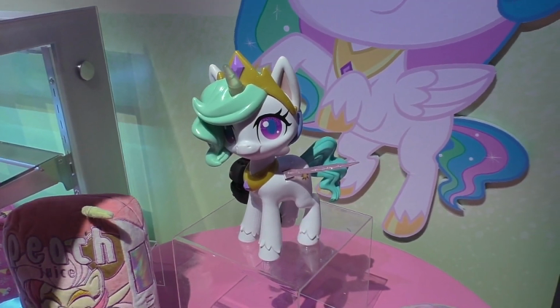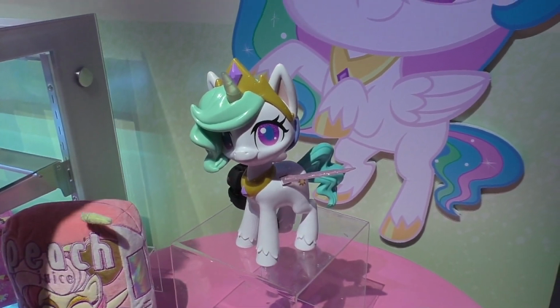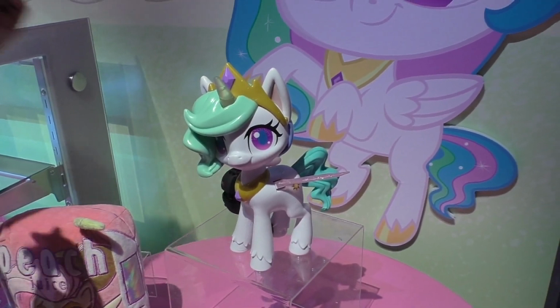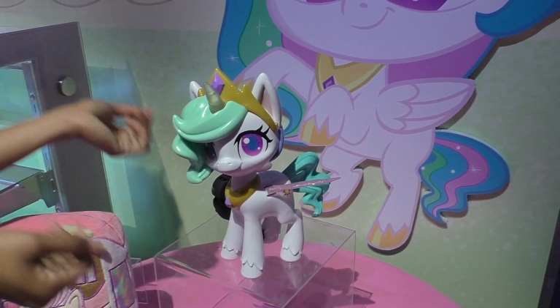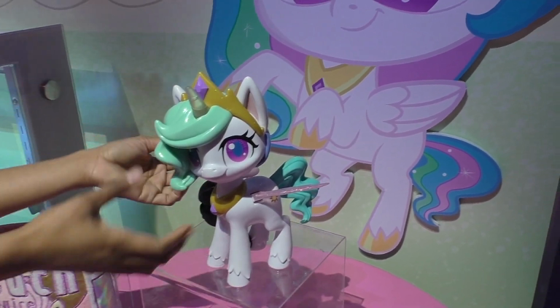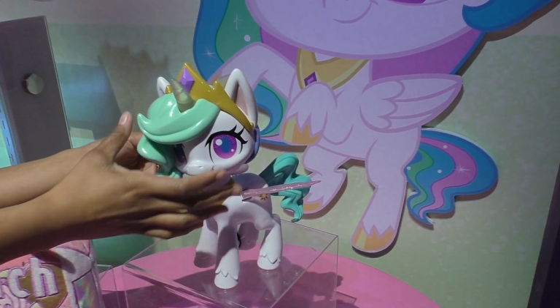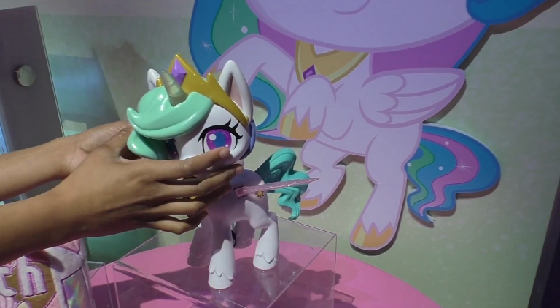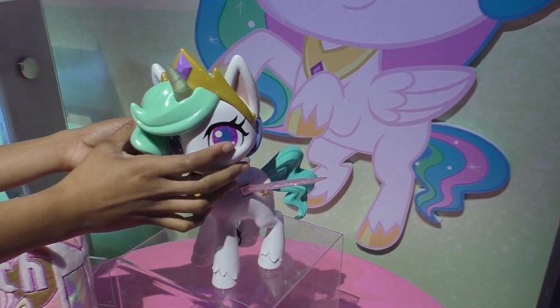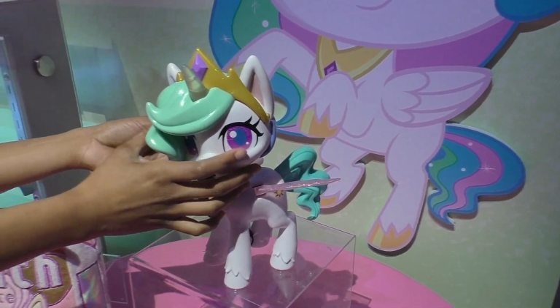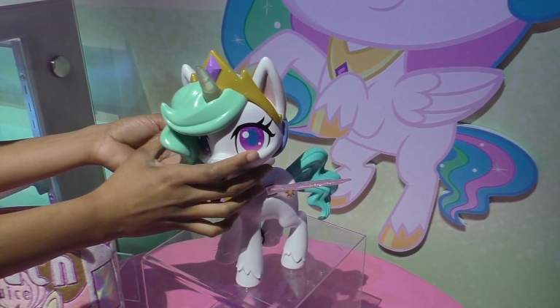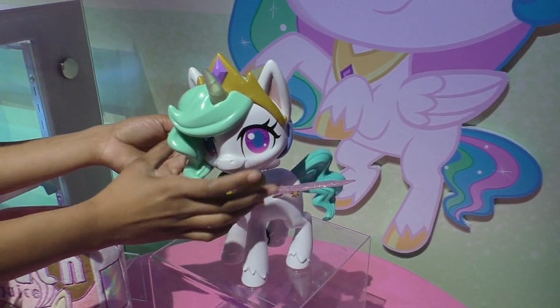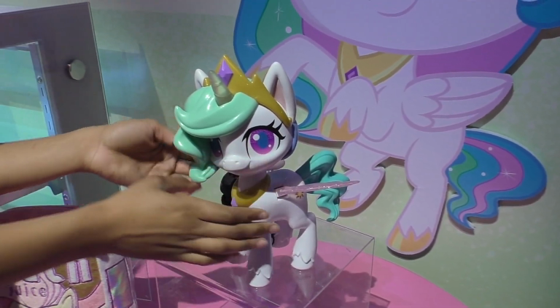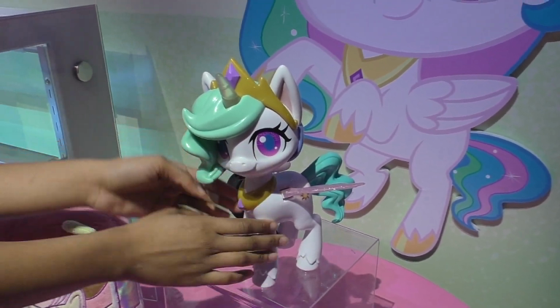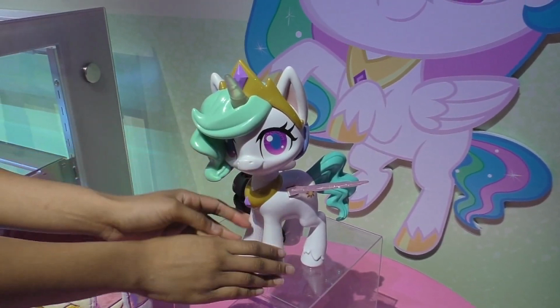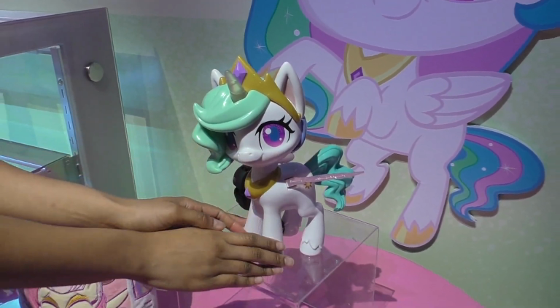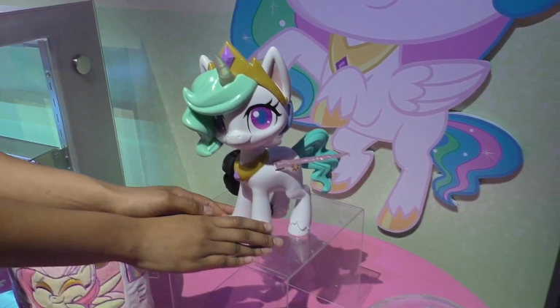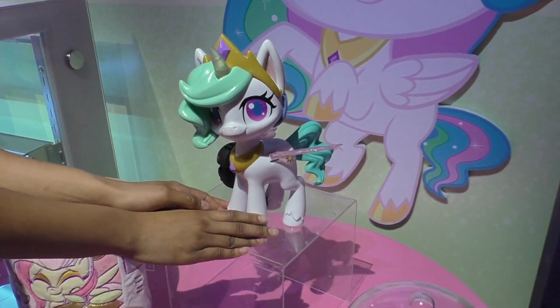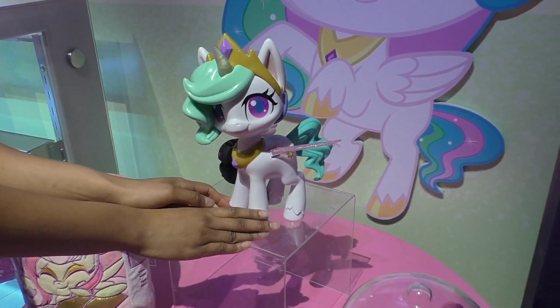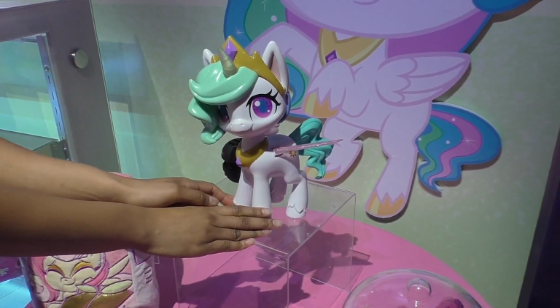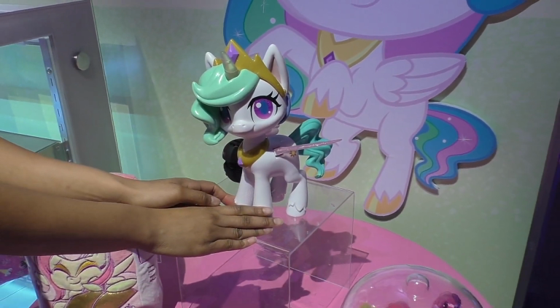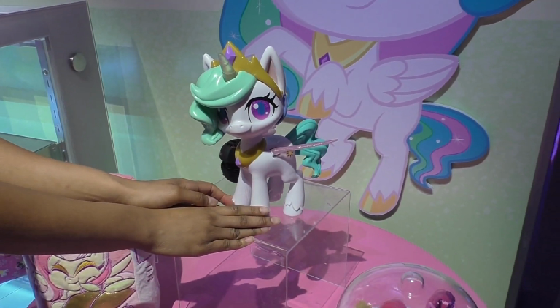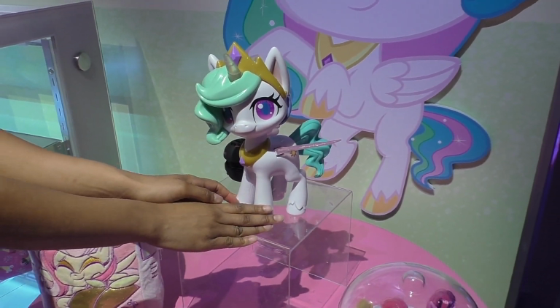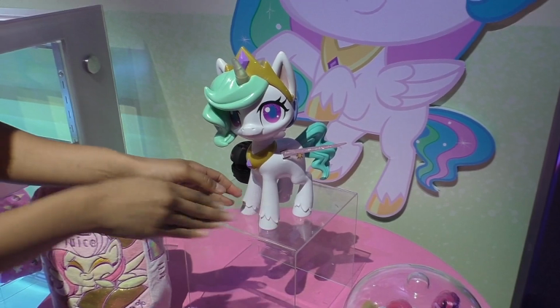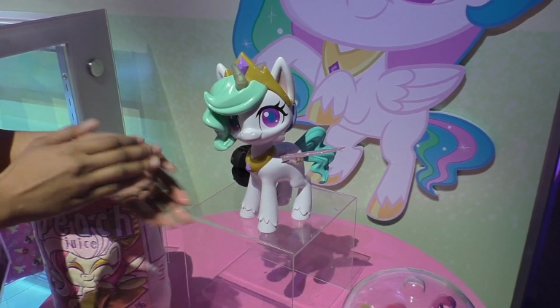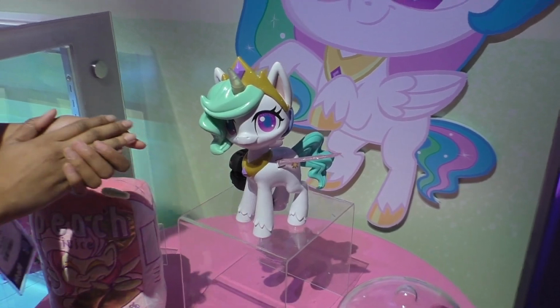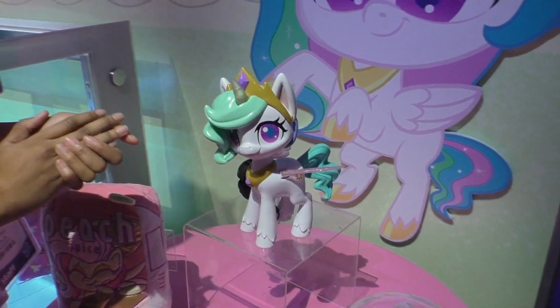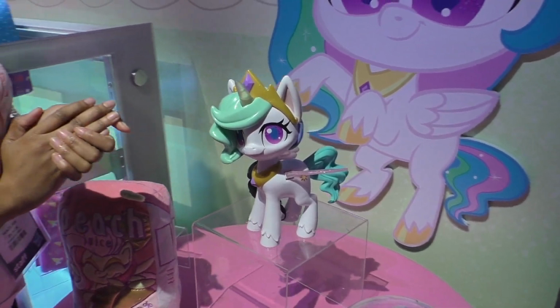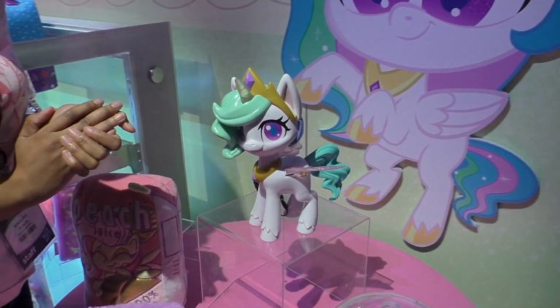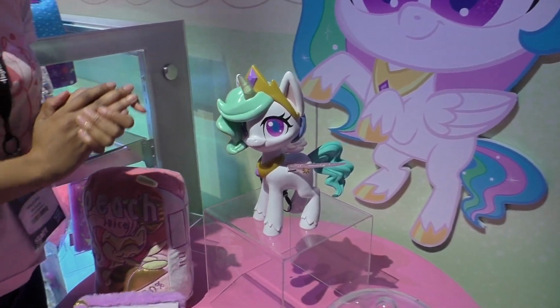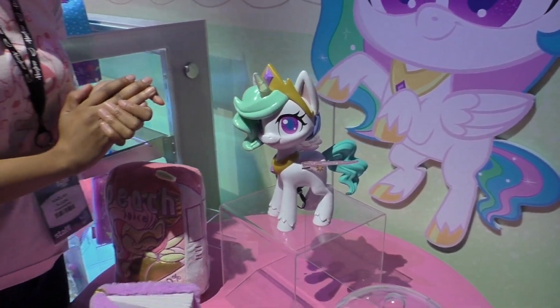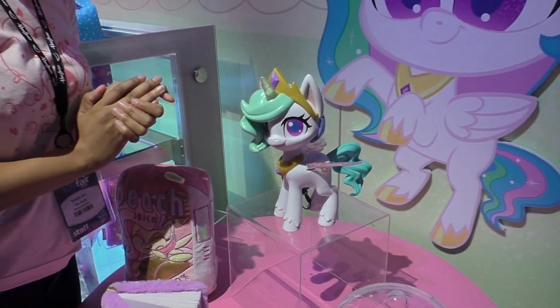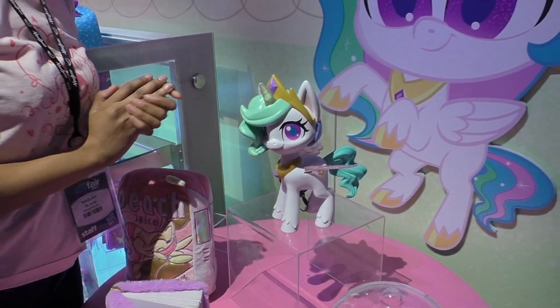And what is her price point? $29.99, and she's out in the fall. Thank you so much. Of course.